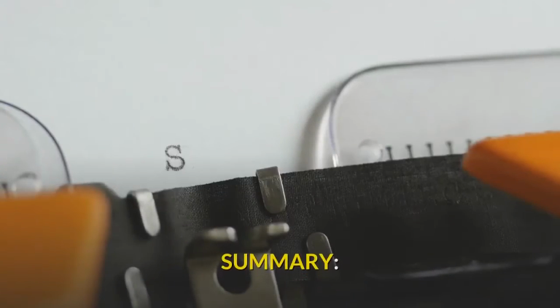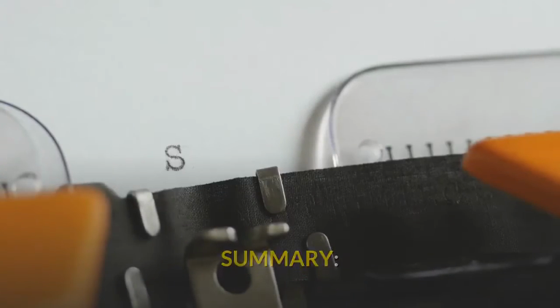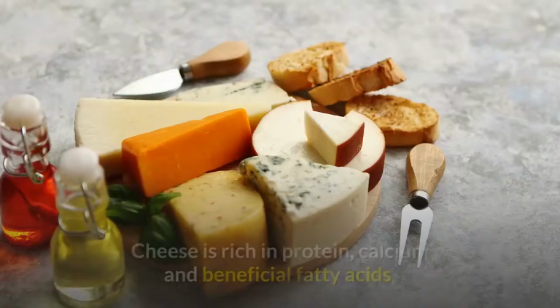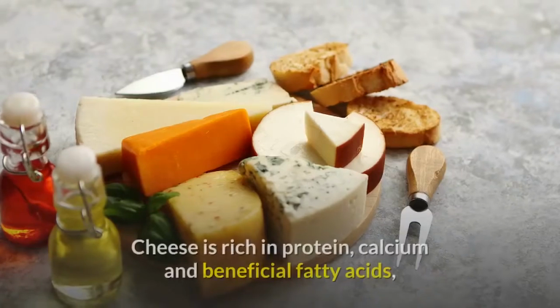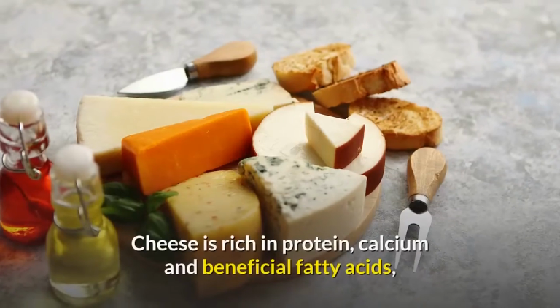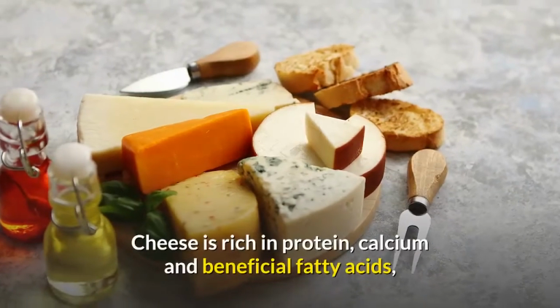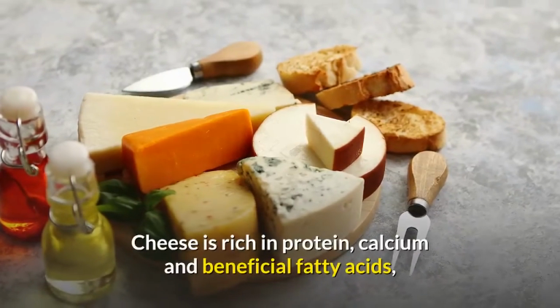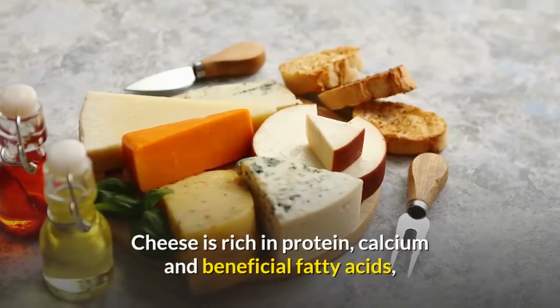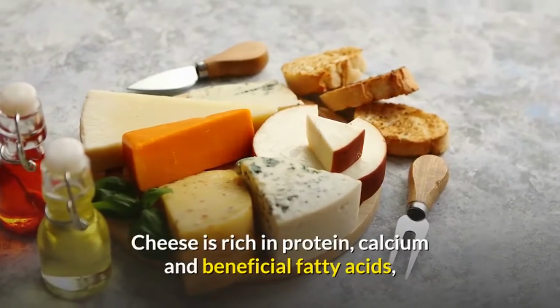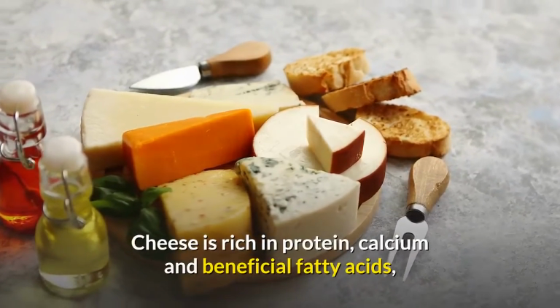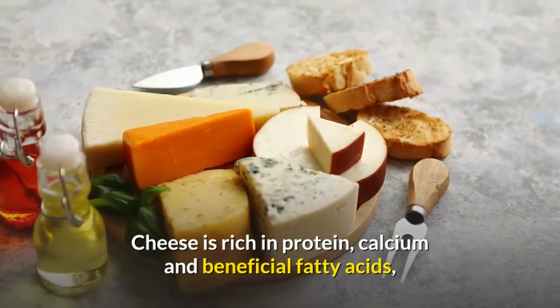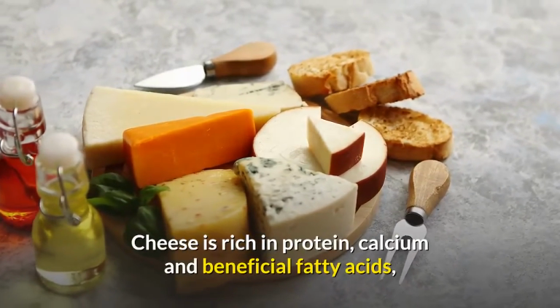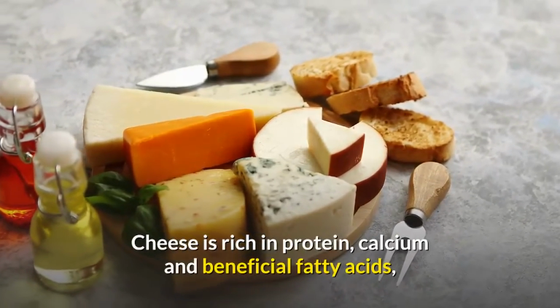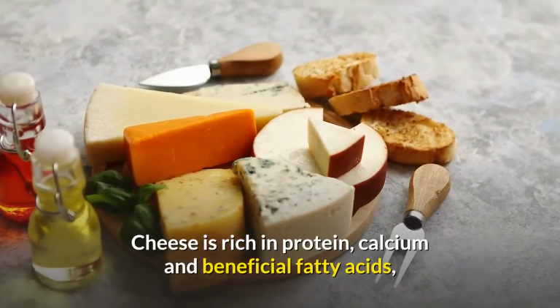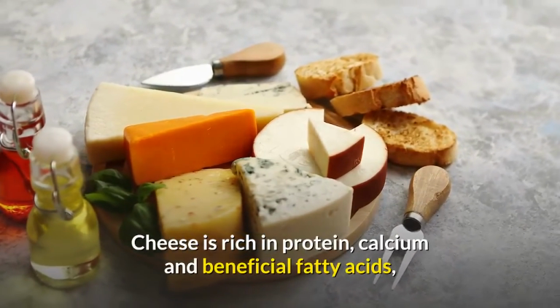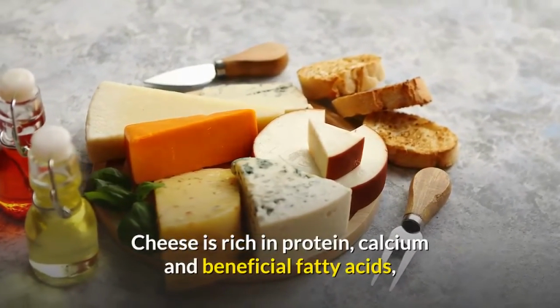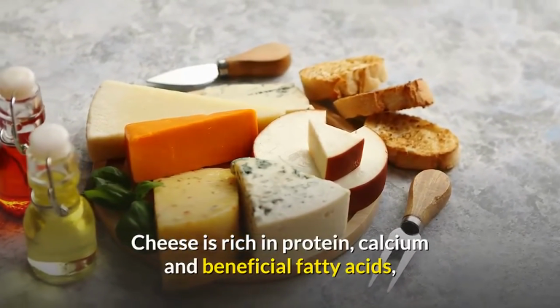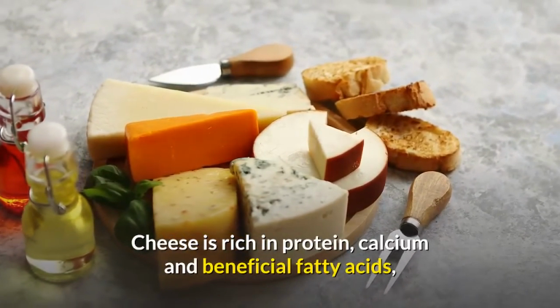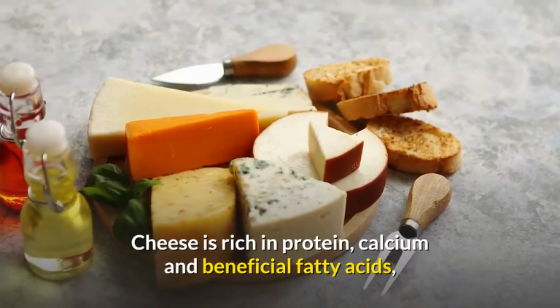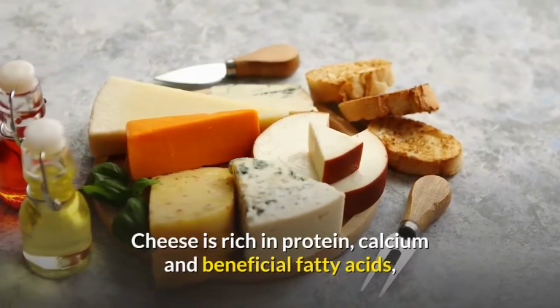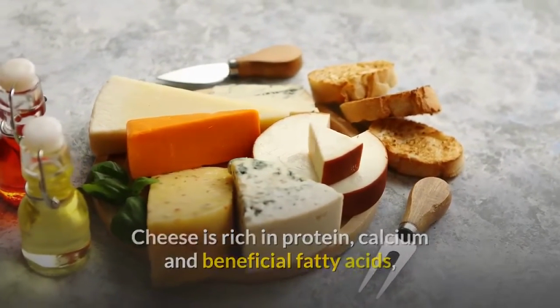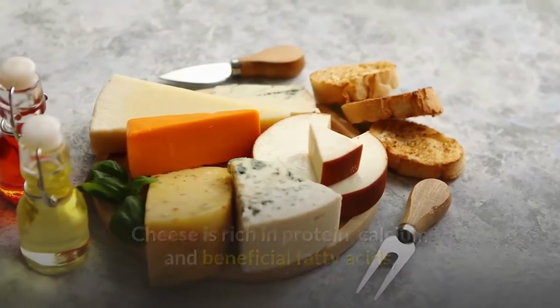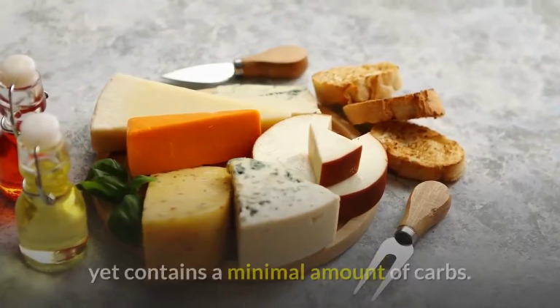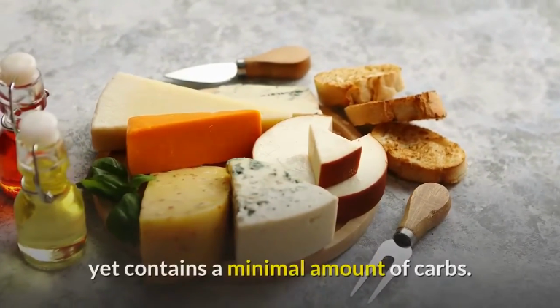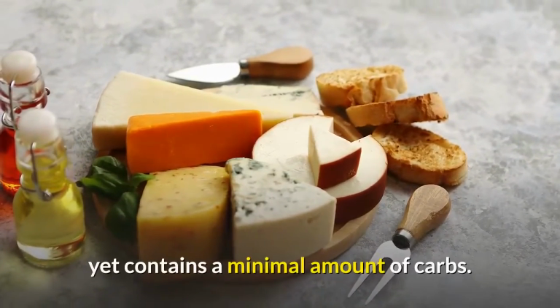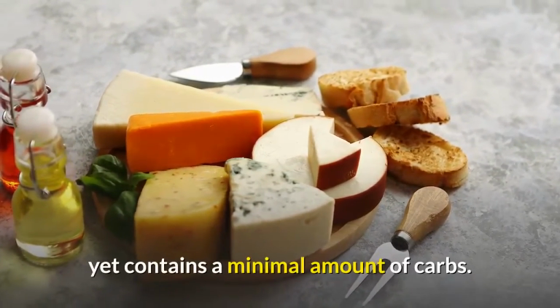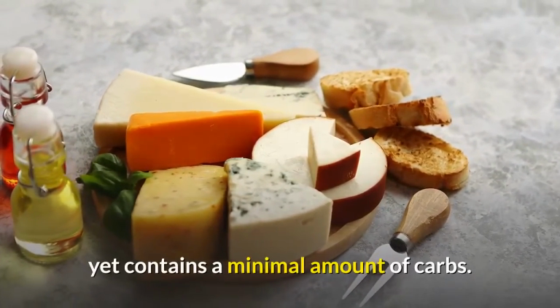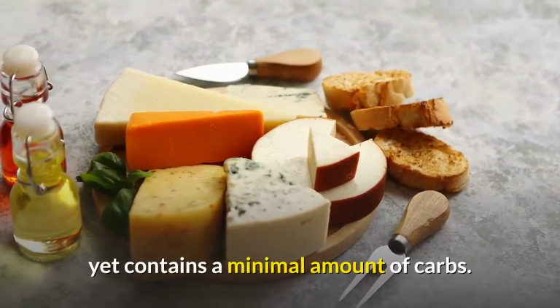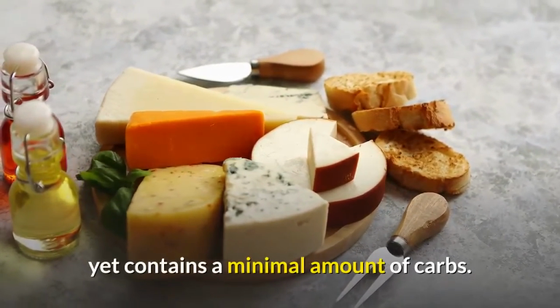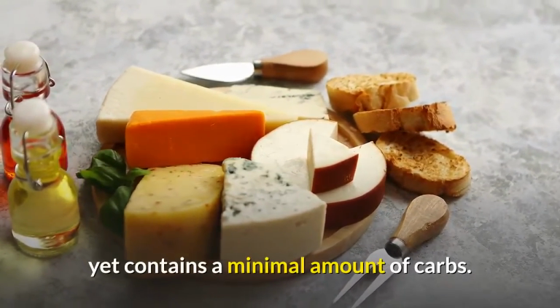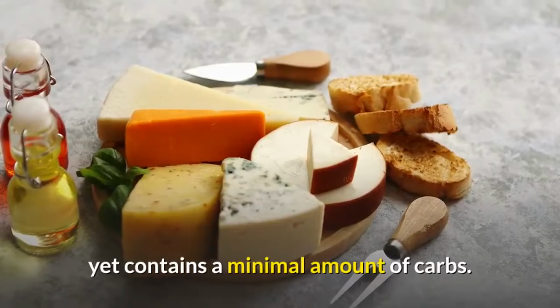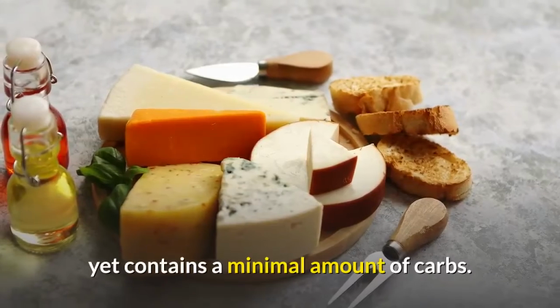Cheese is rich in protein, calcium and beneficial fatty acids, yet contains a minimal amount of carbs.